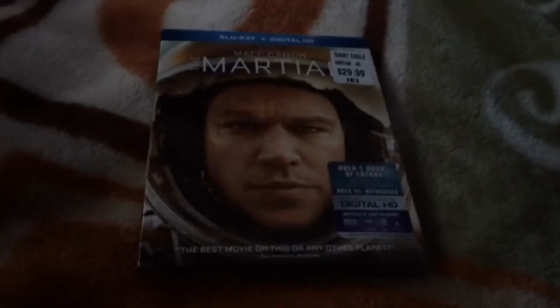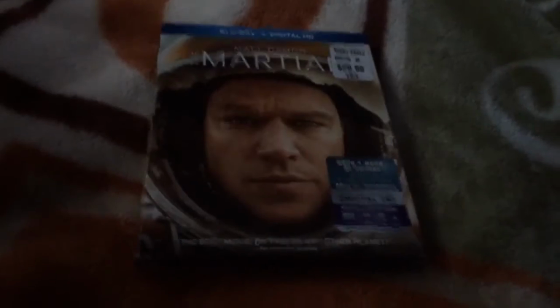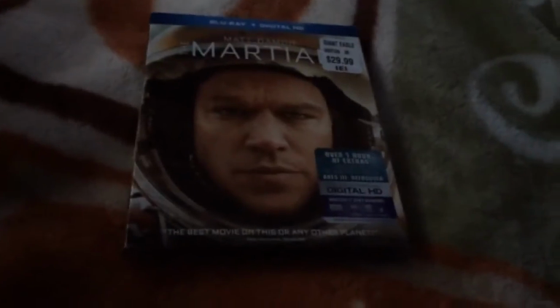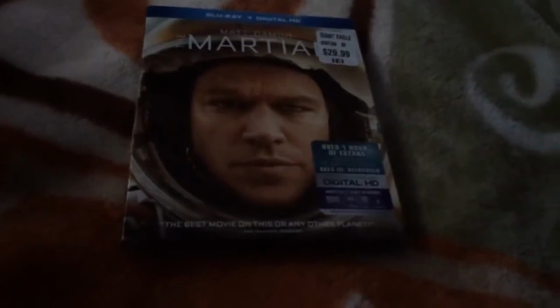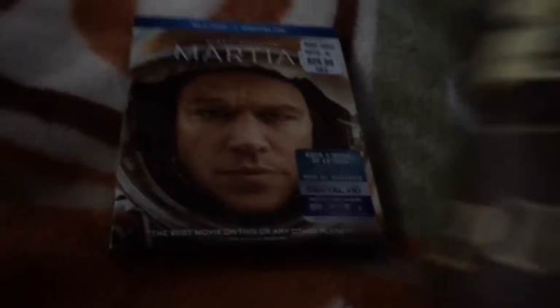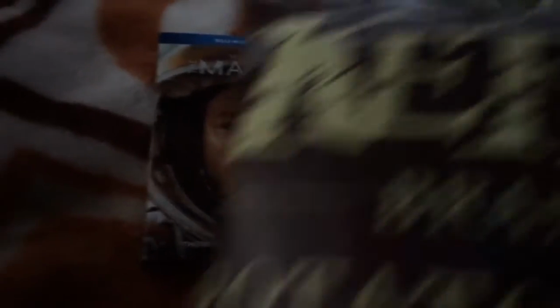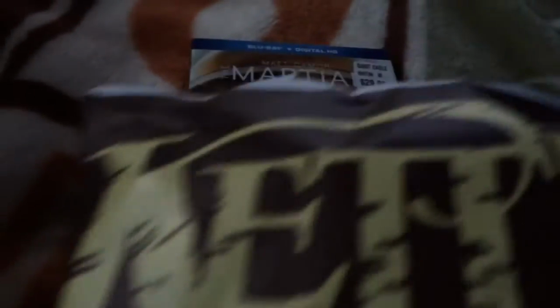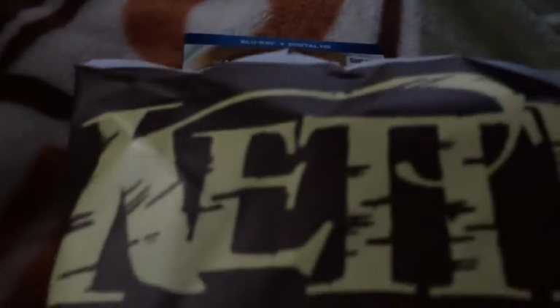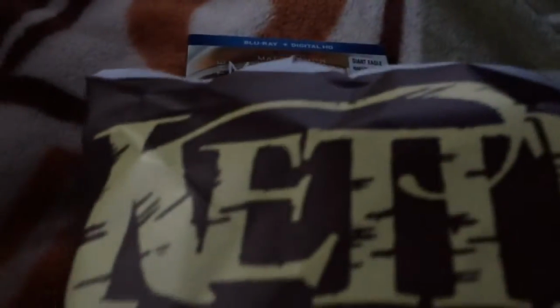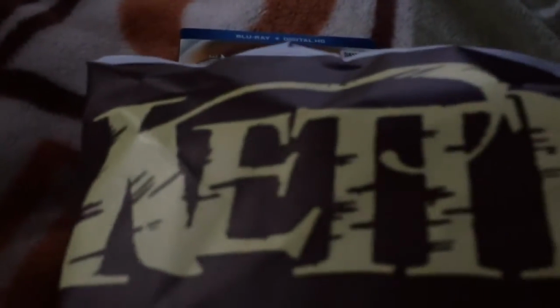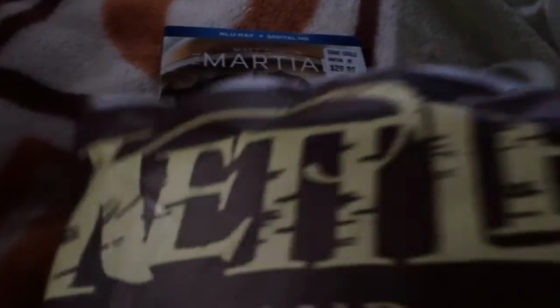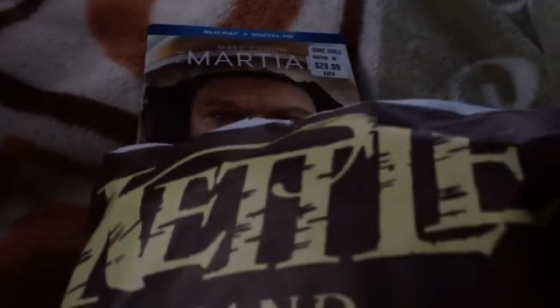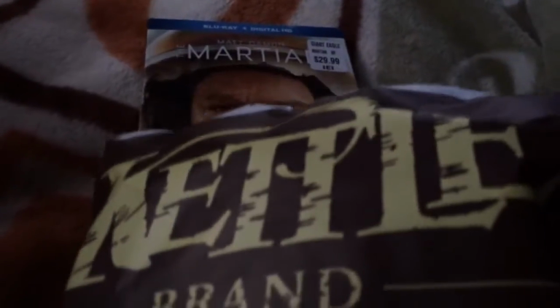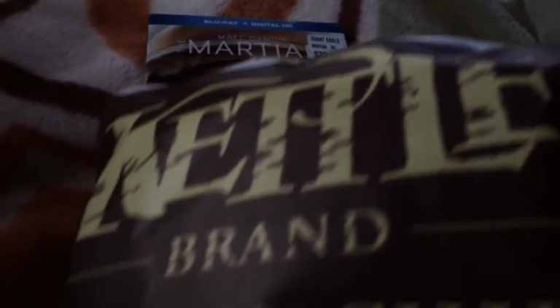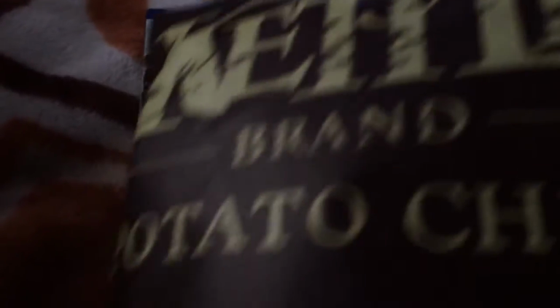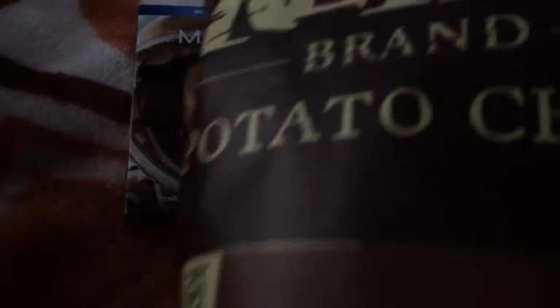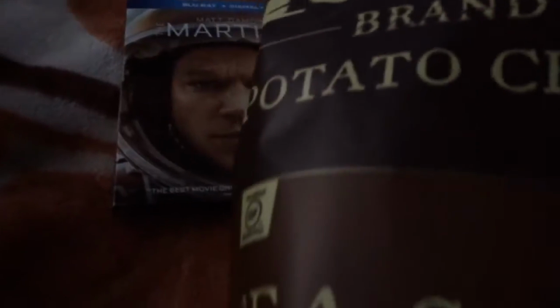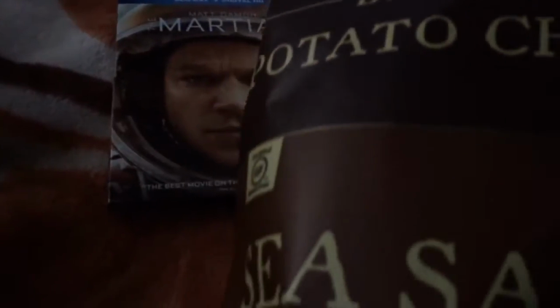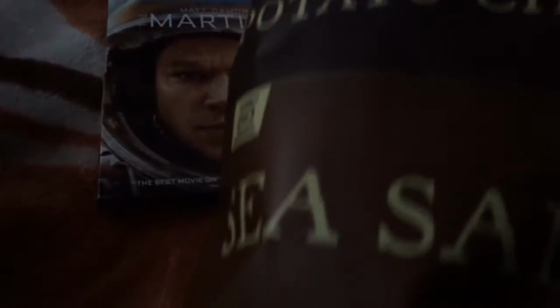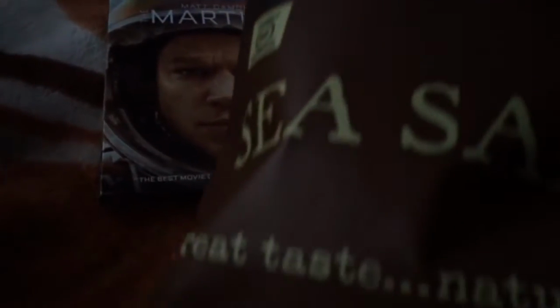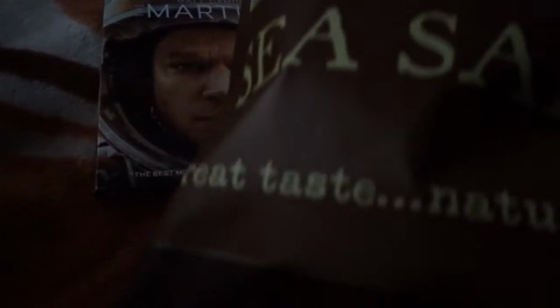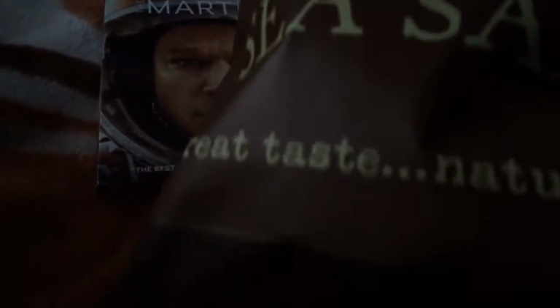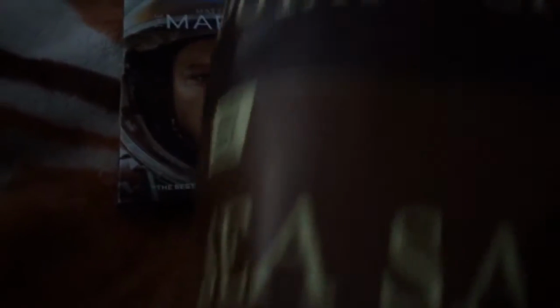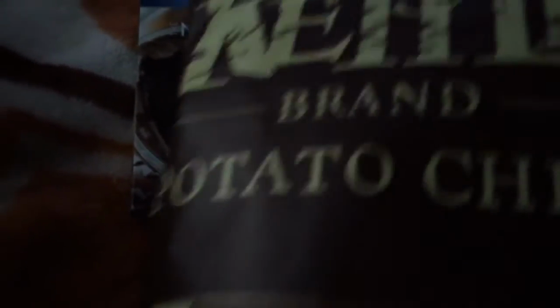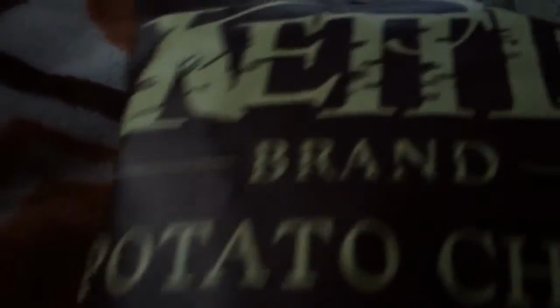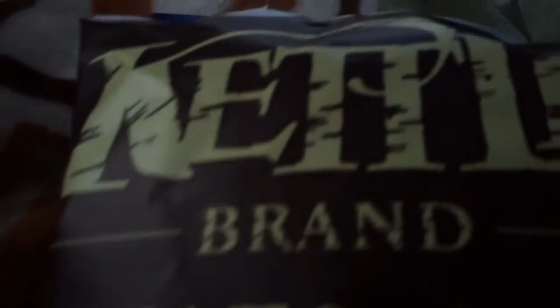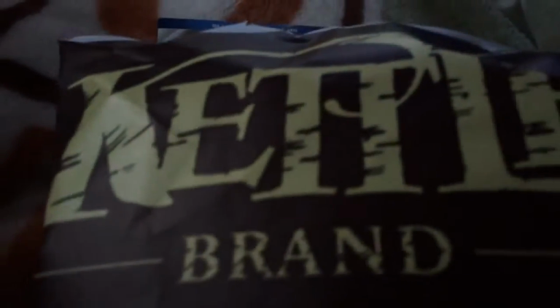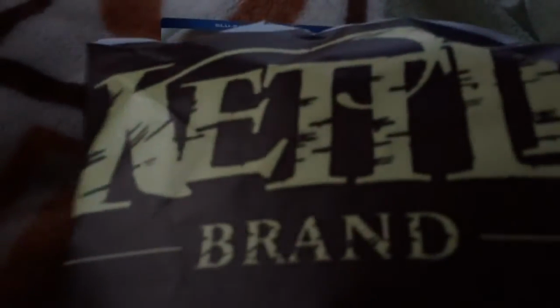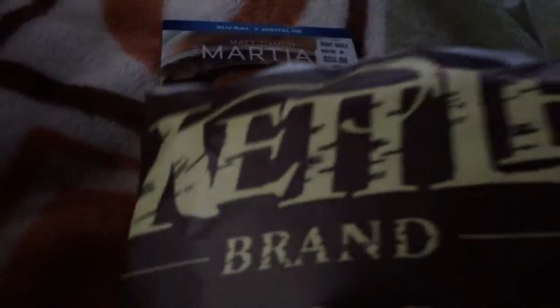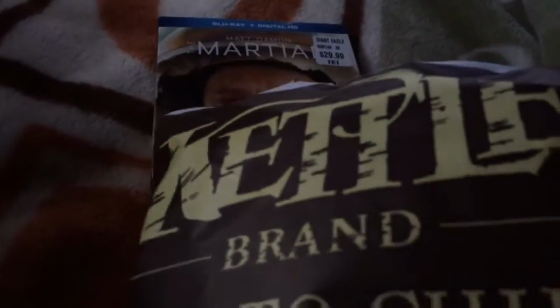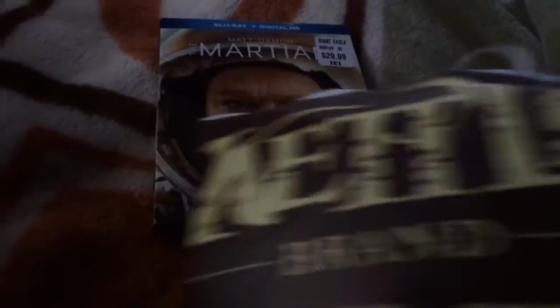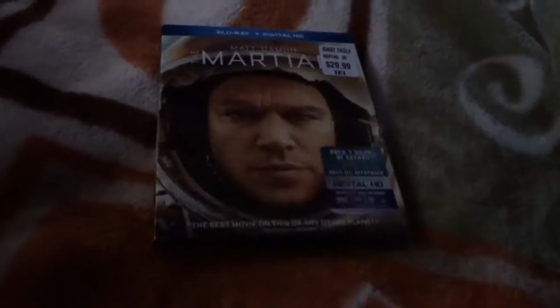It also came with a free bag of kettle chips, which is pretty cool, even though you probably don't care about that.